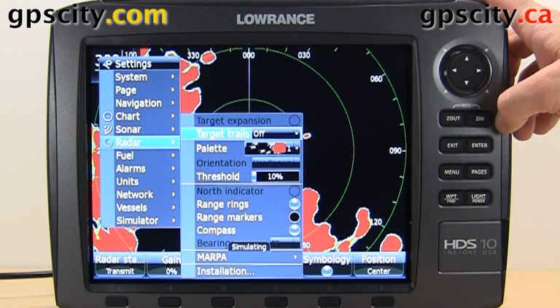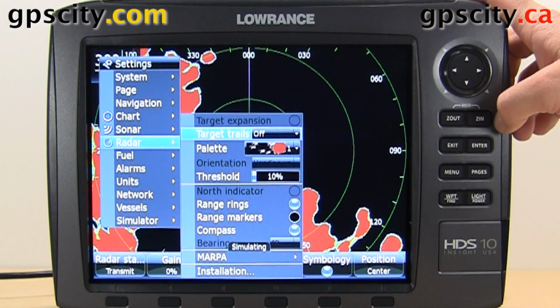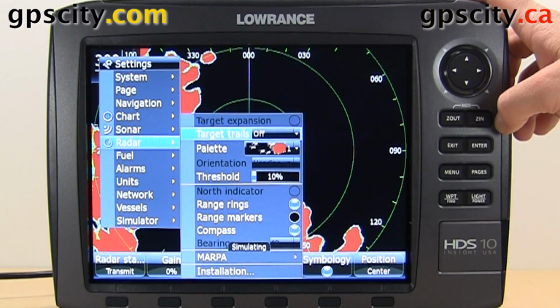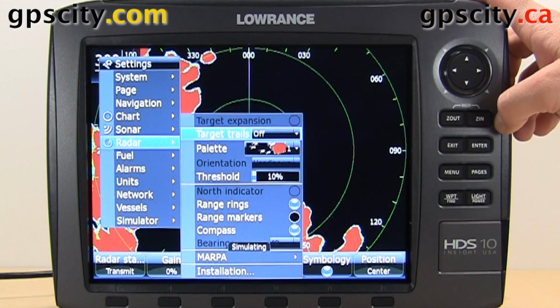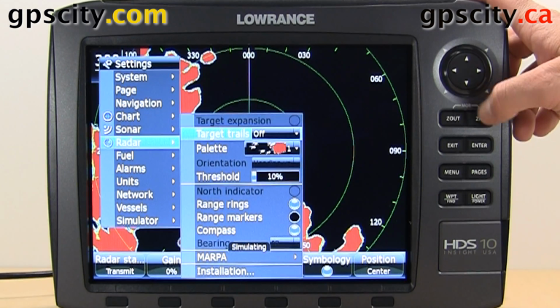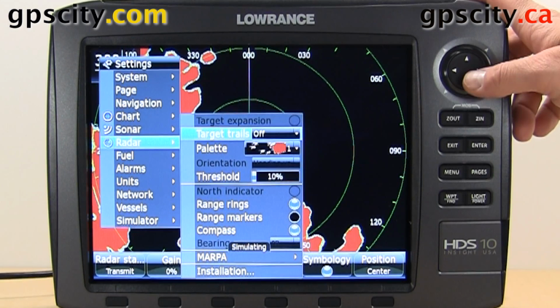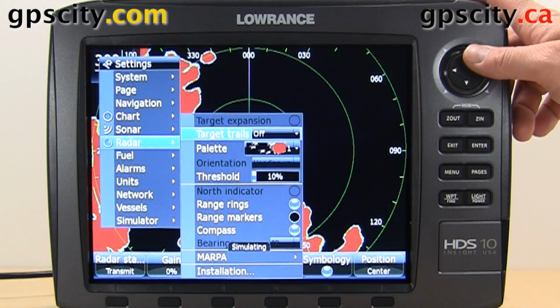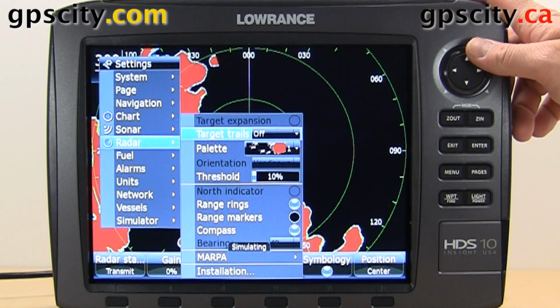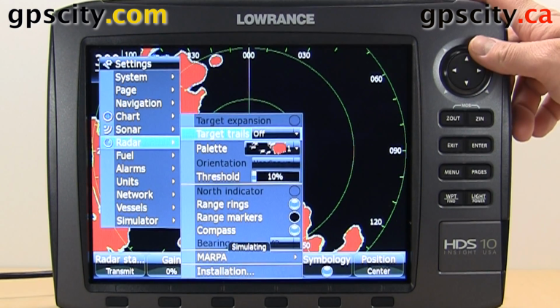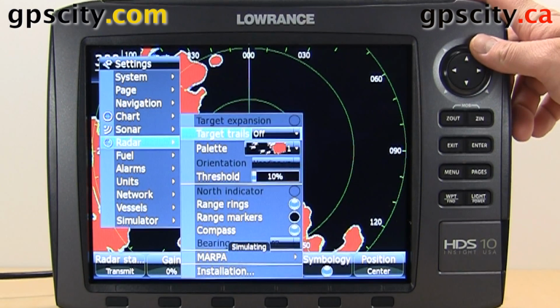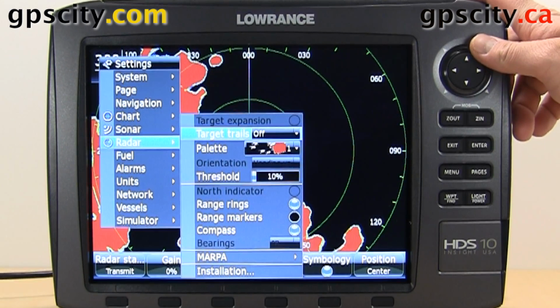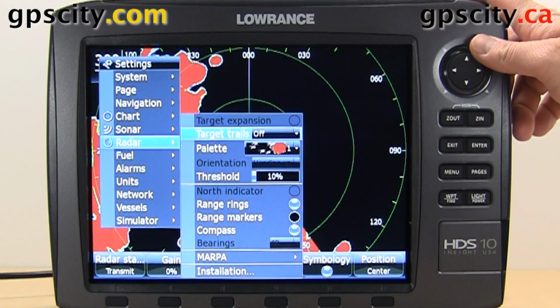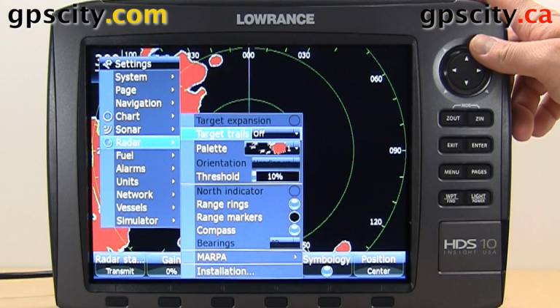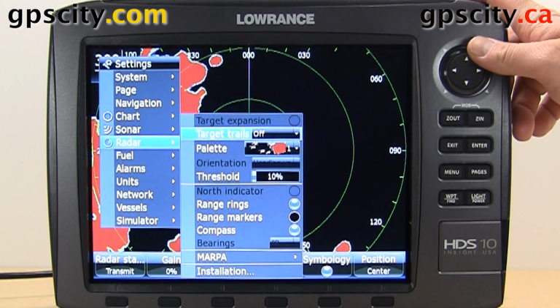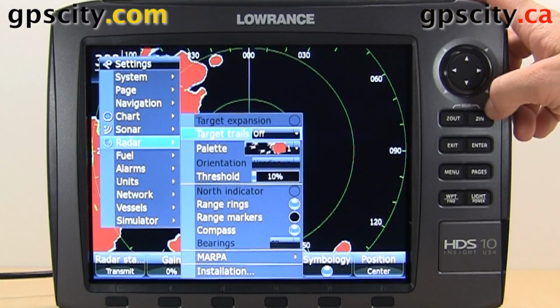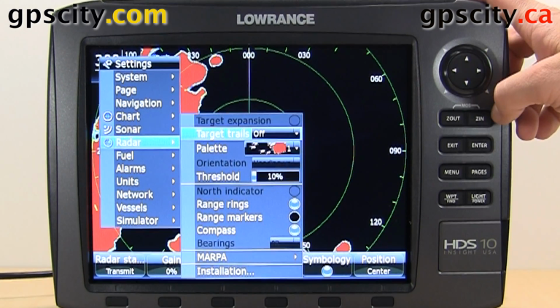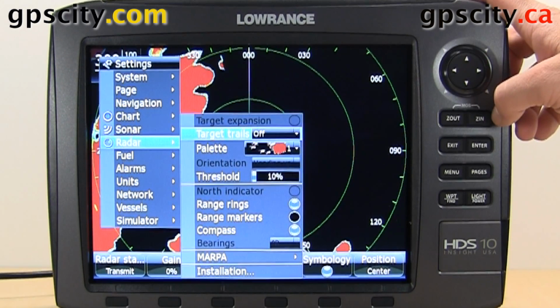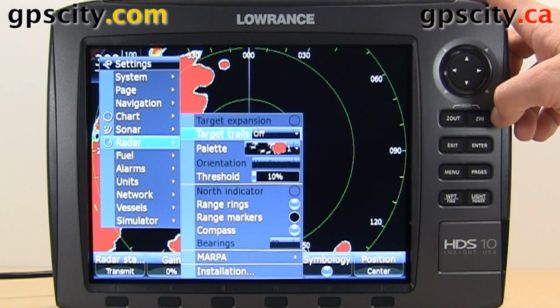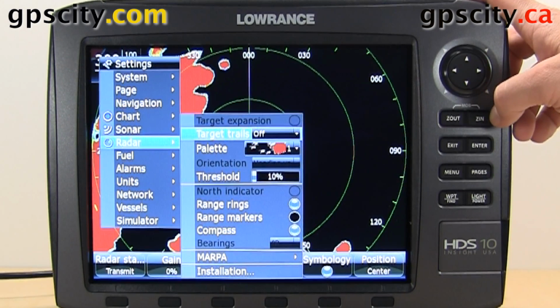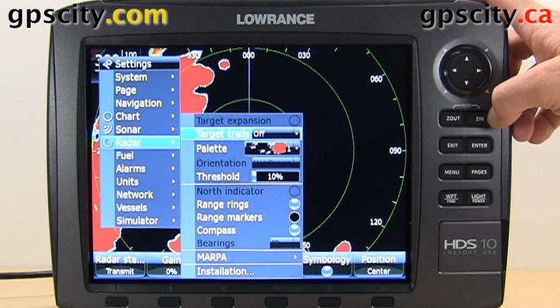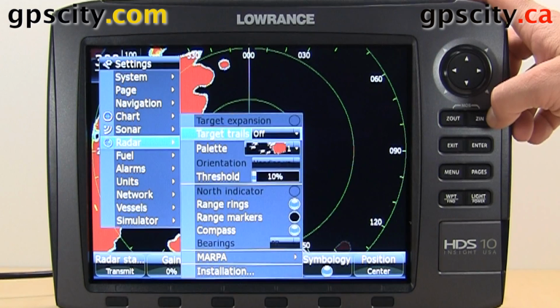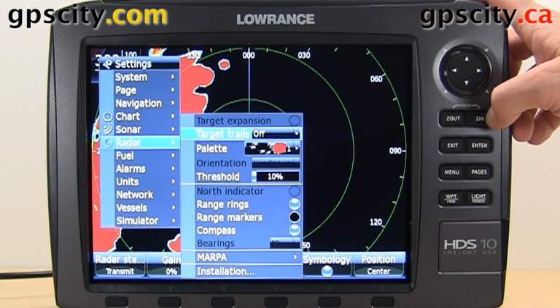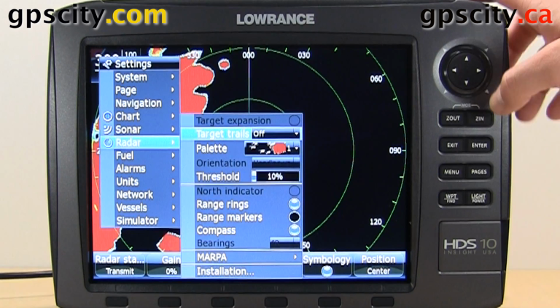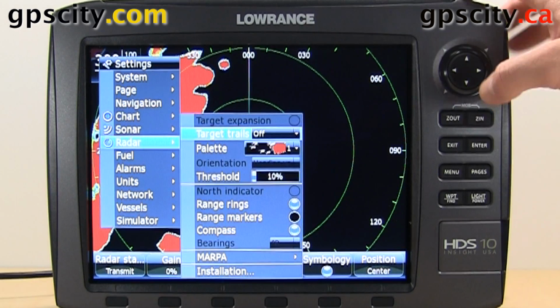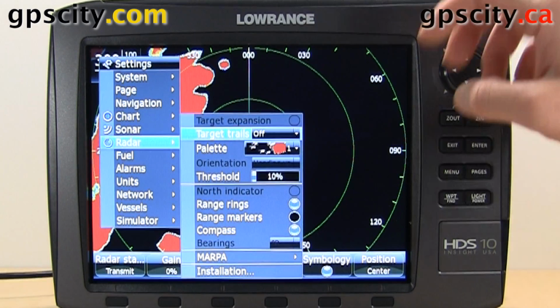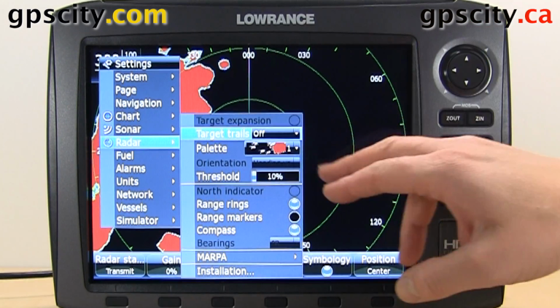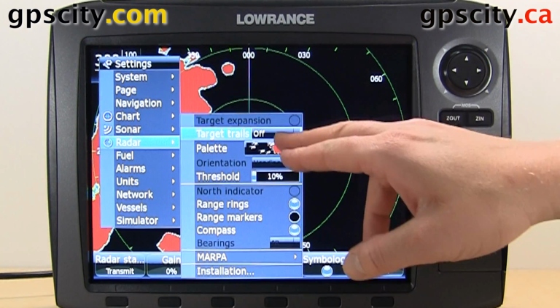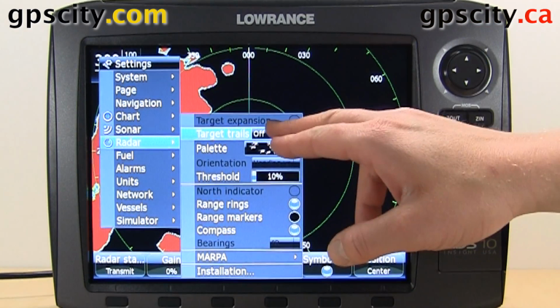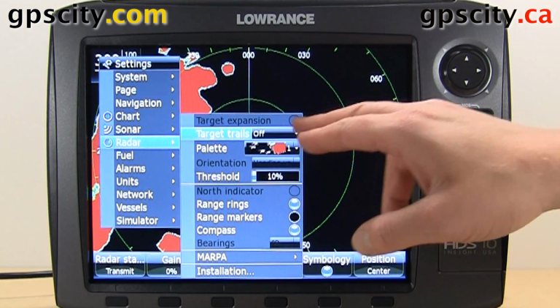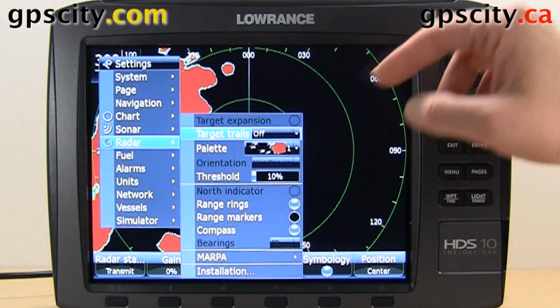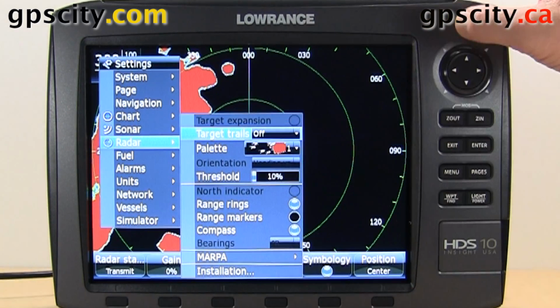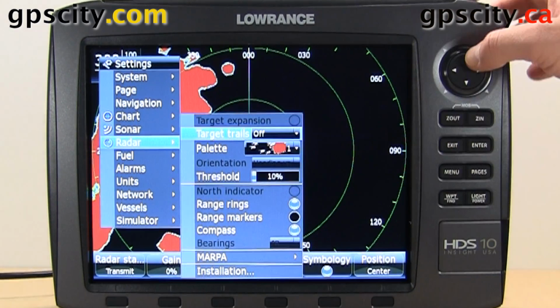the first option is grayed out, but when it's not grayed out, it's target expansion, and you can select that.